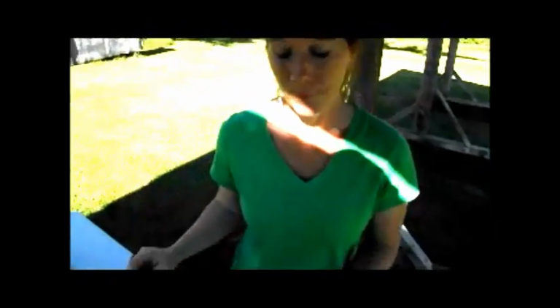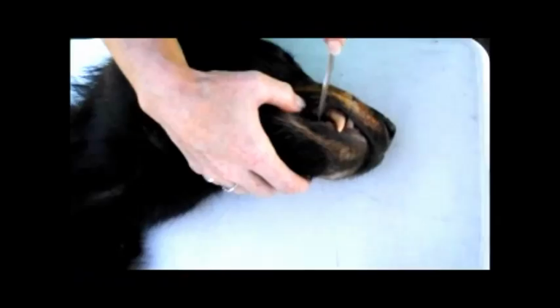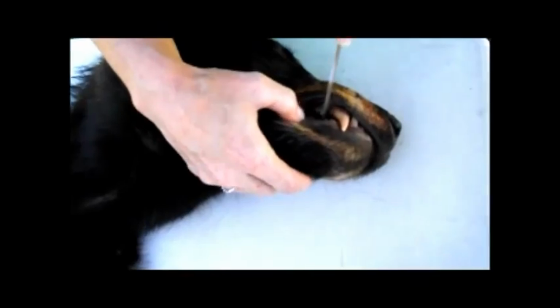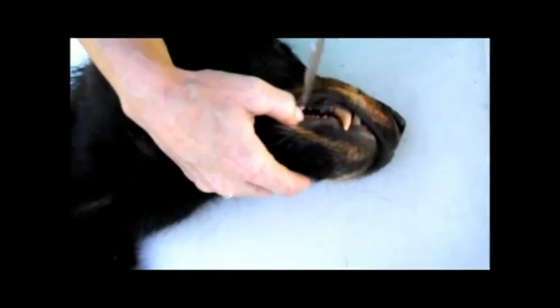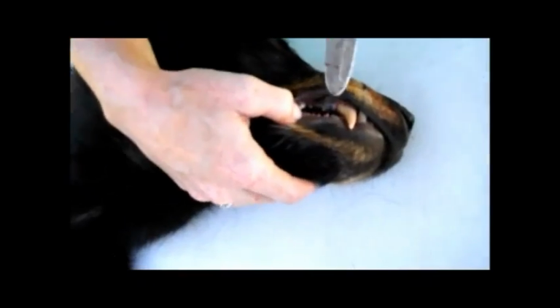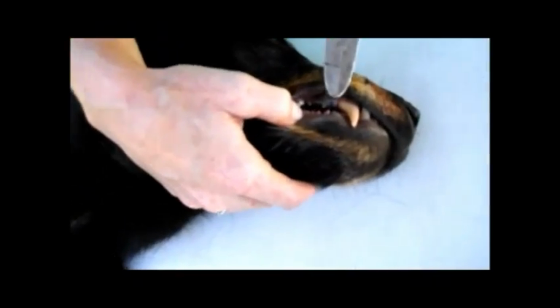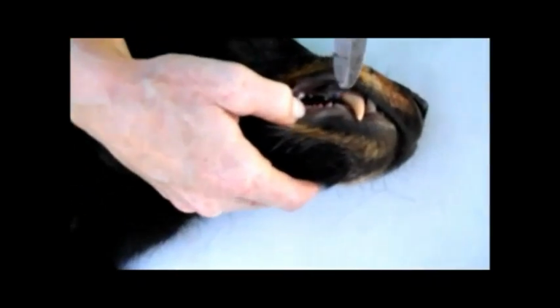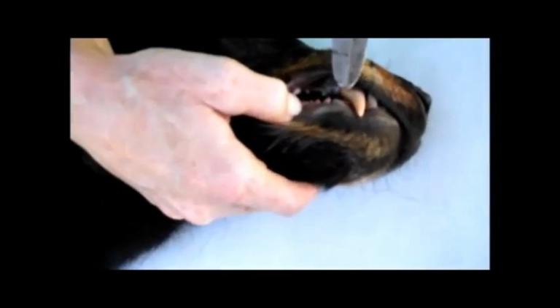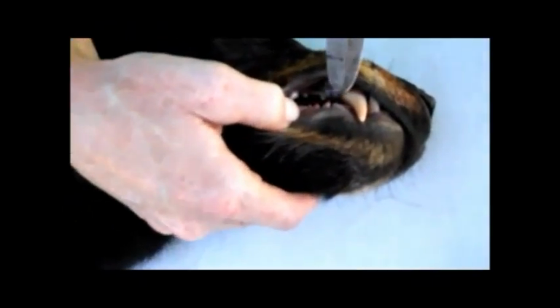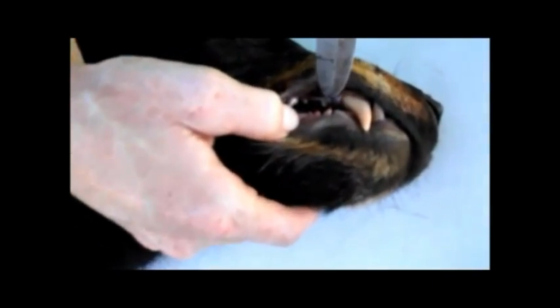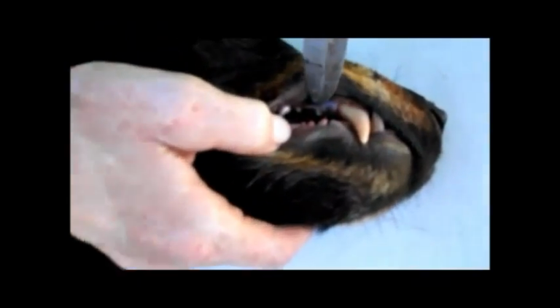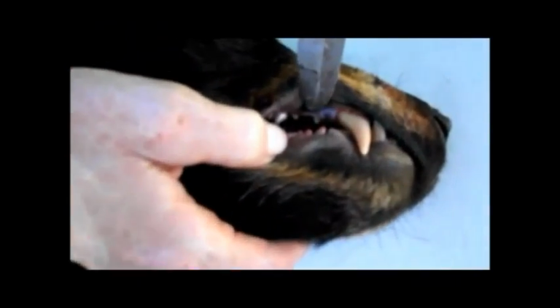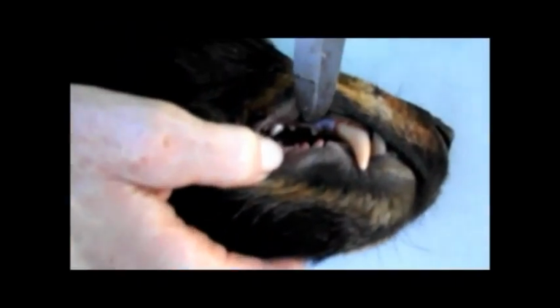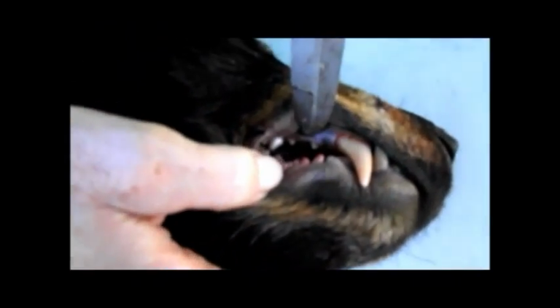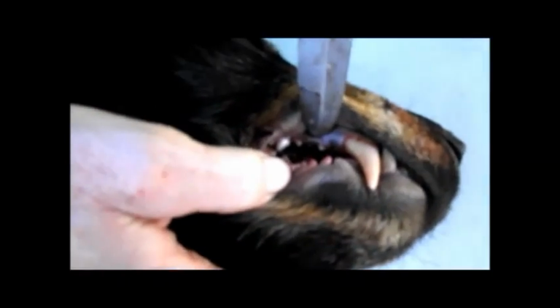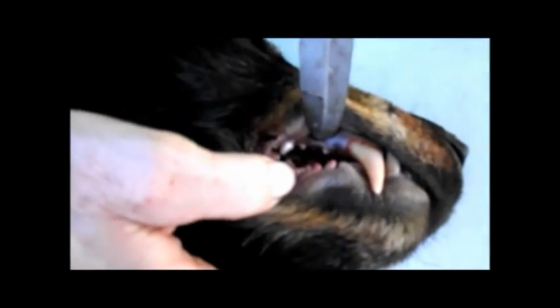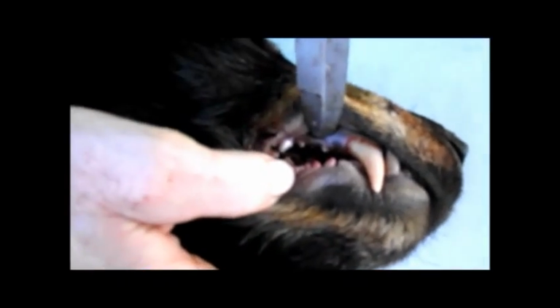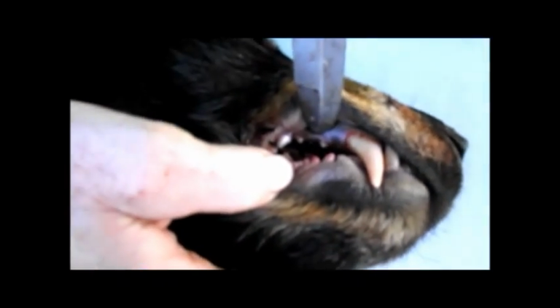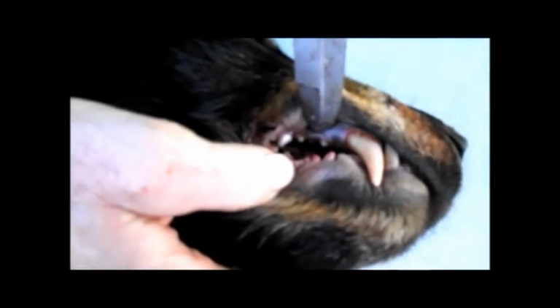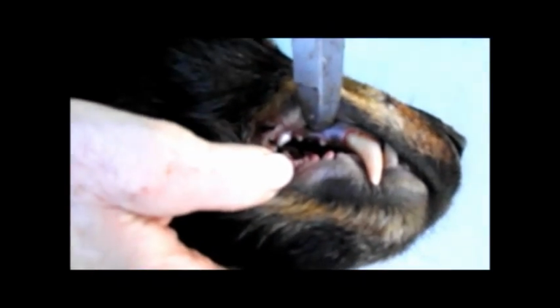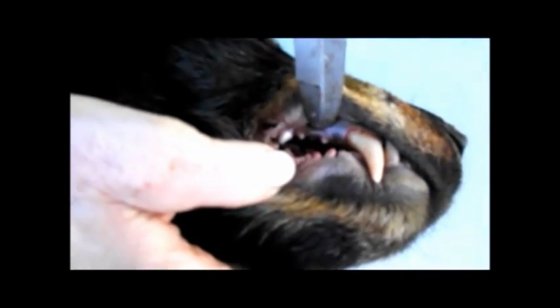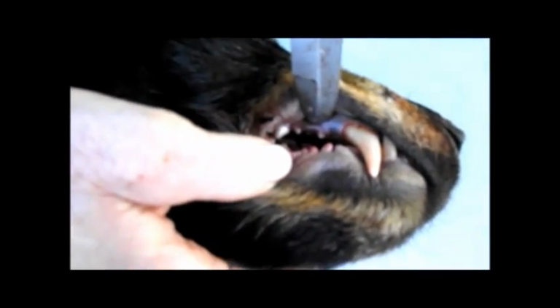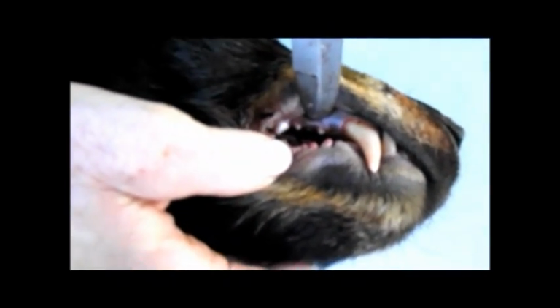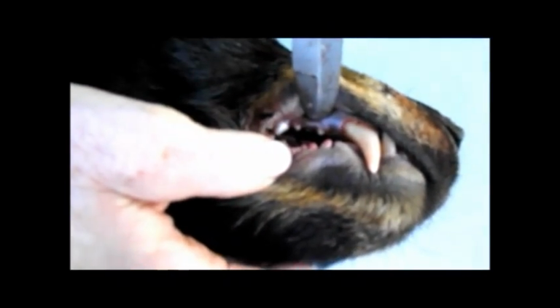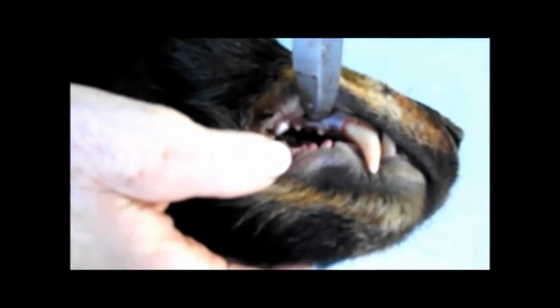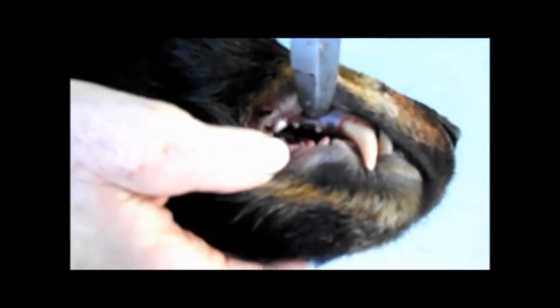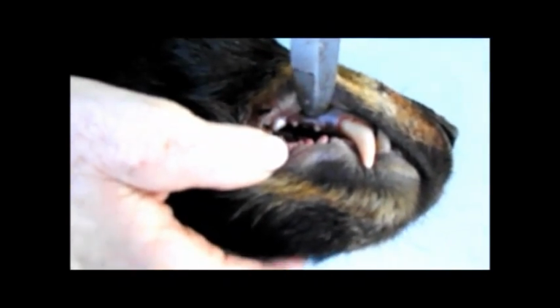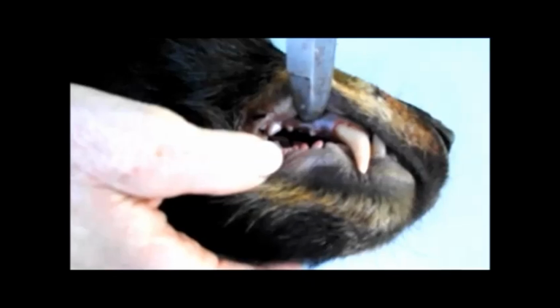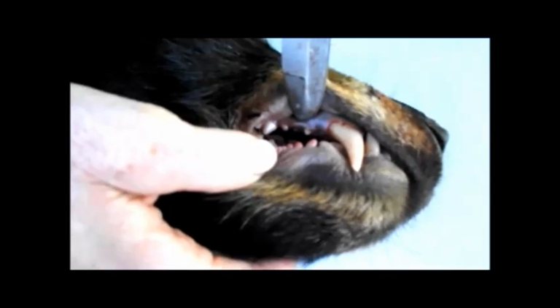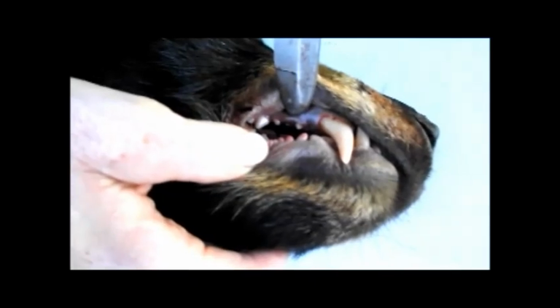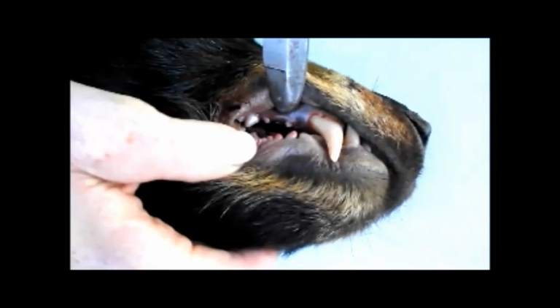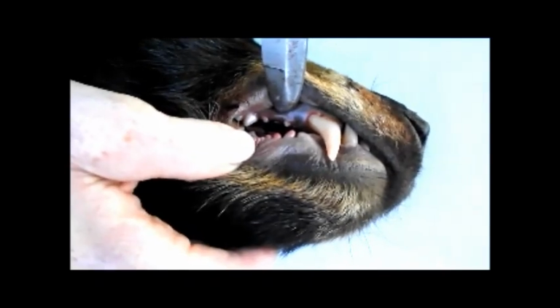The premolar is the small molar directly behind the canine on the top.